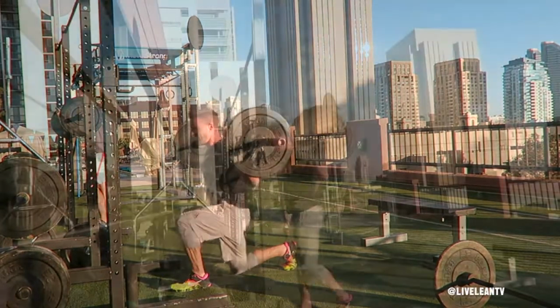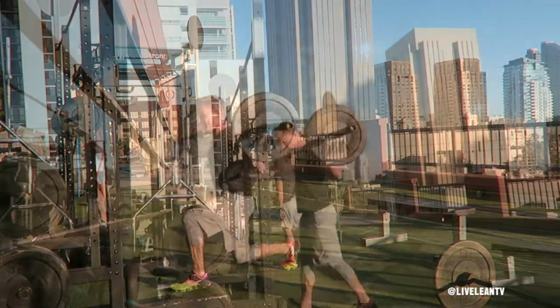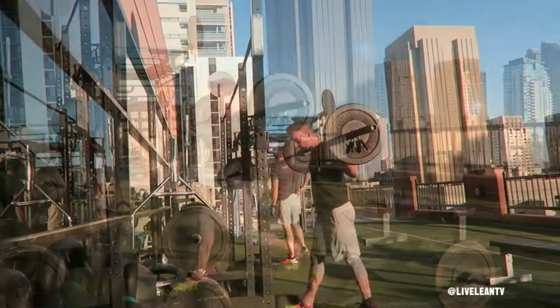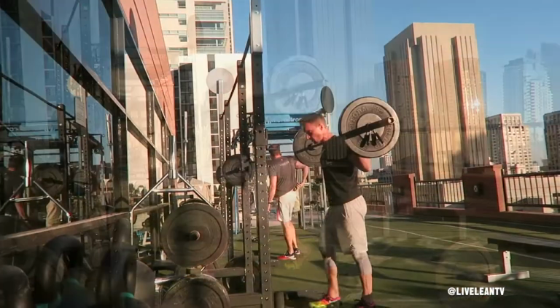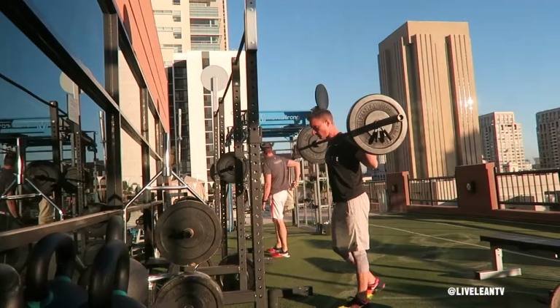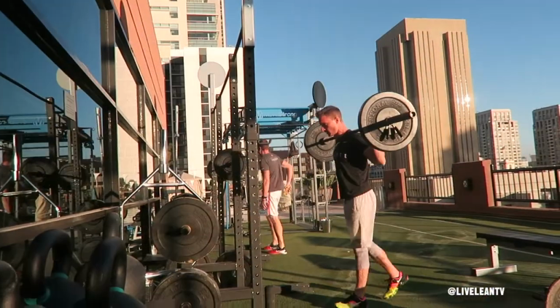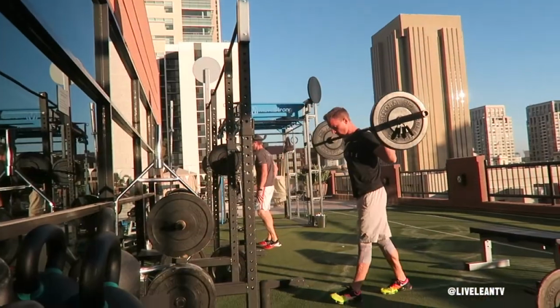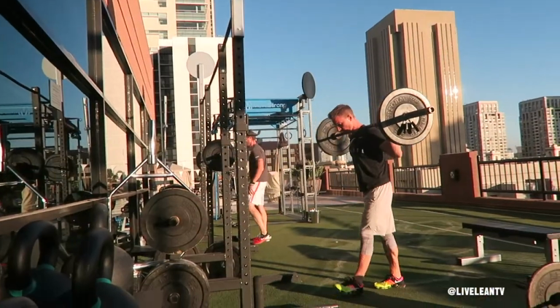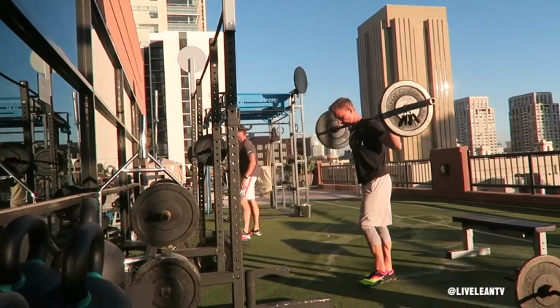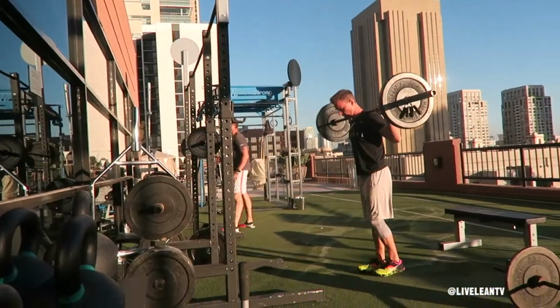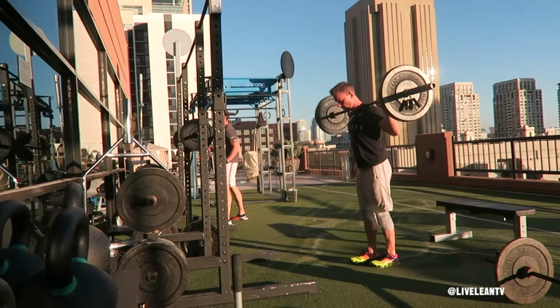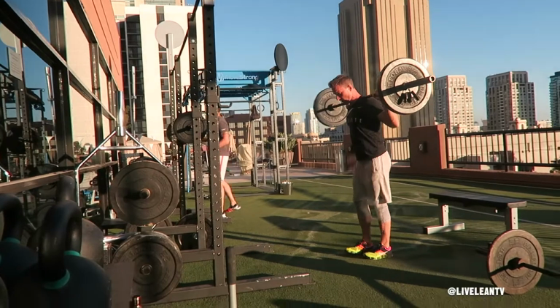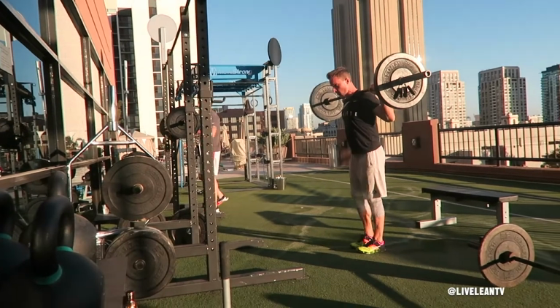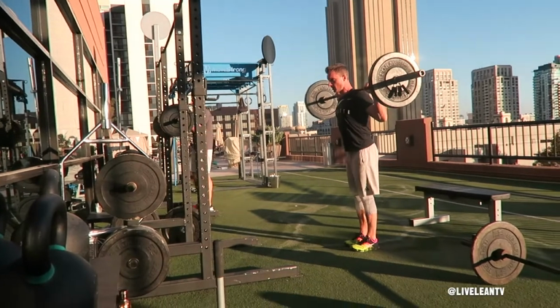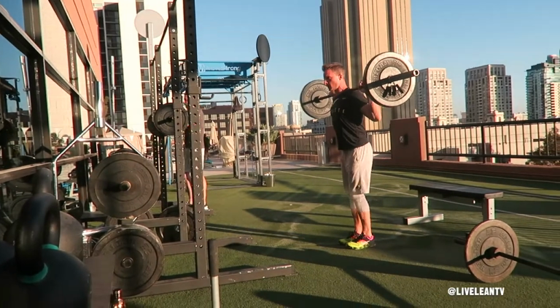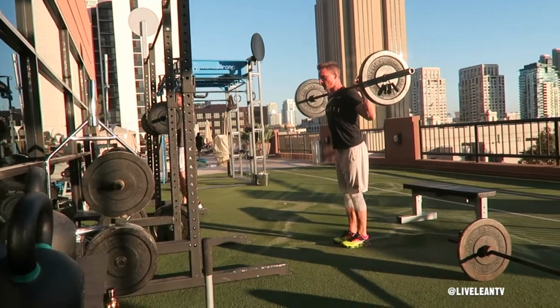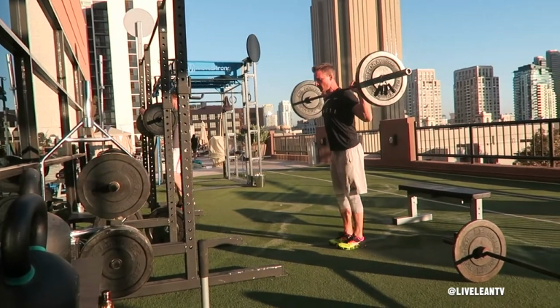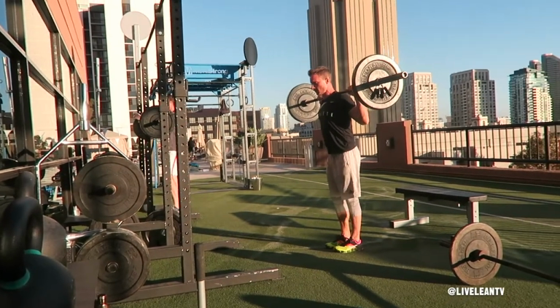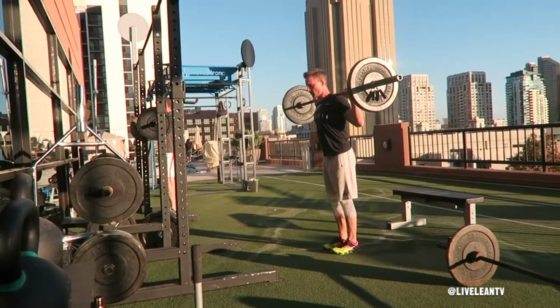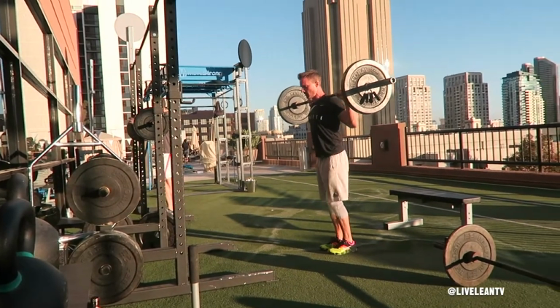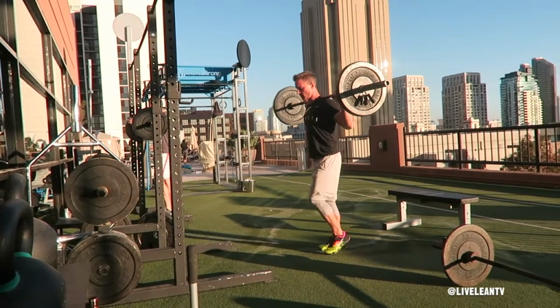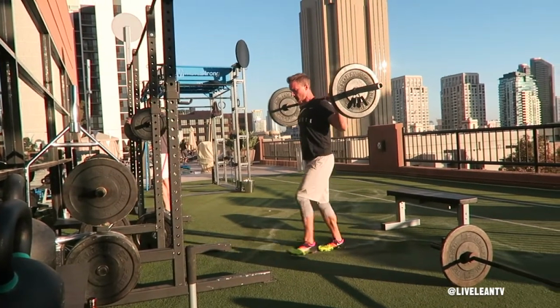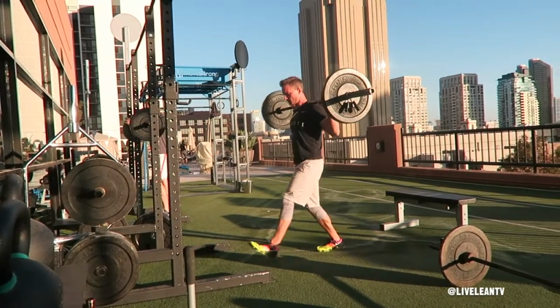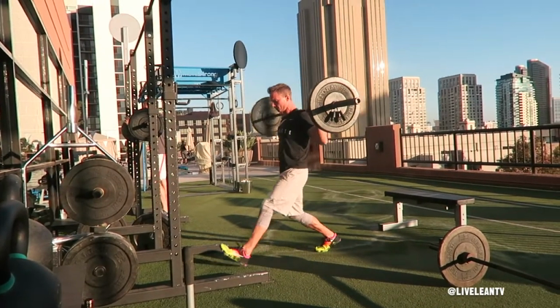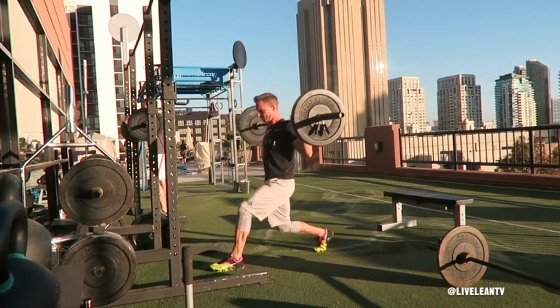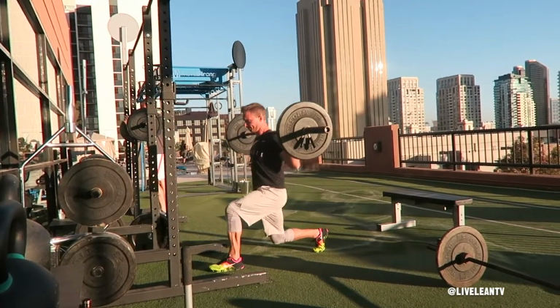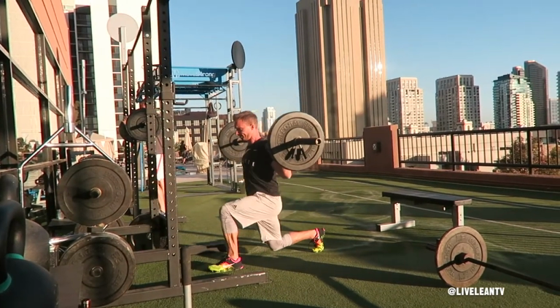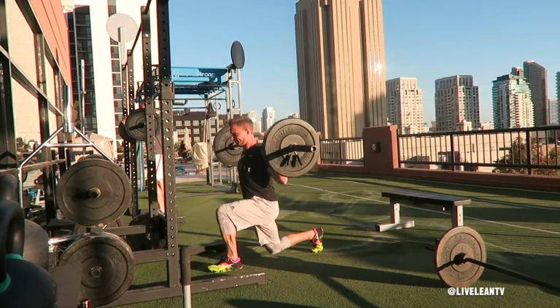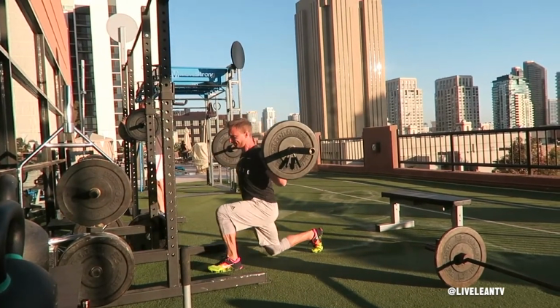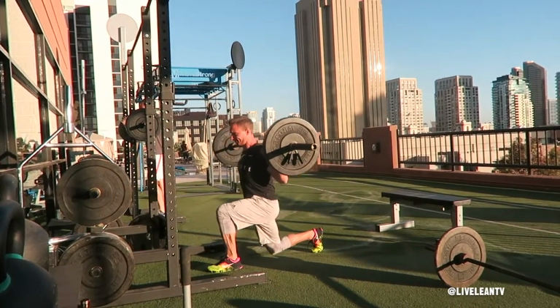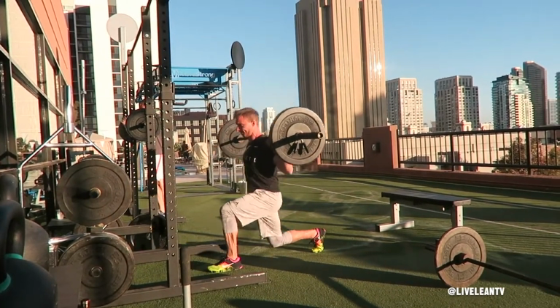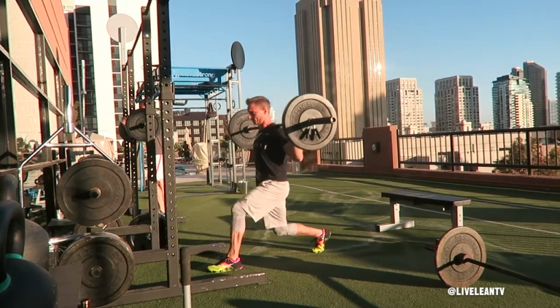To get started, place the barbell on the back of your shoulders and grip it with an overhand grip, keeping your wrists in alignment with your elbows.